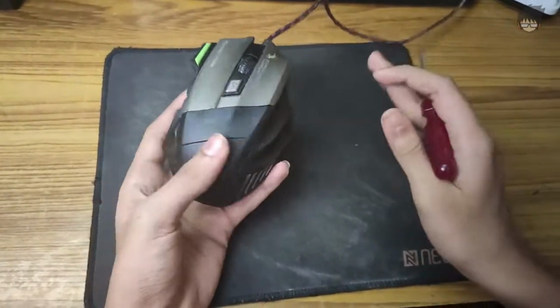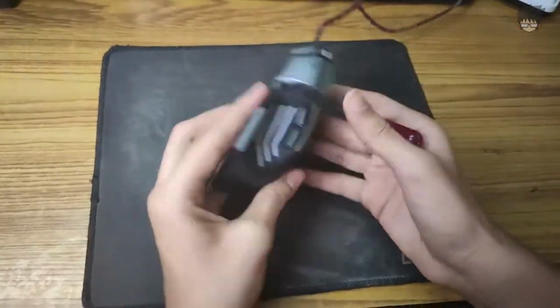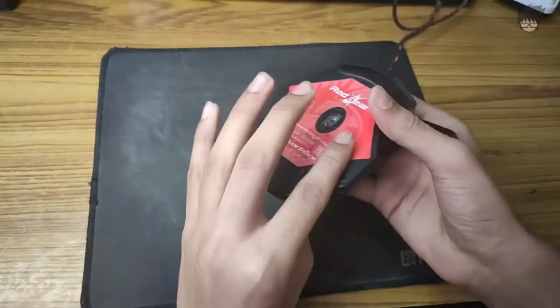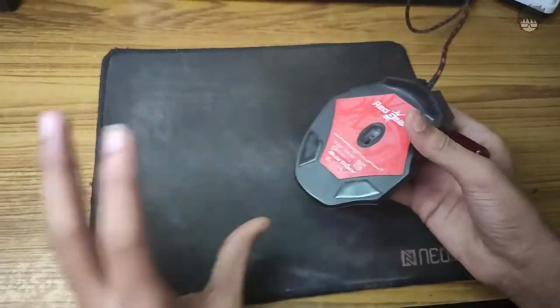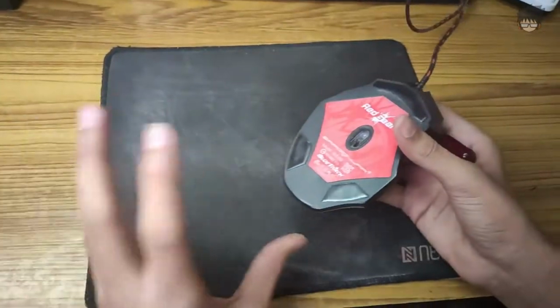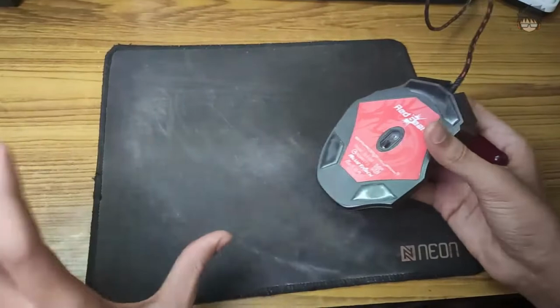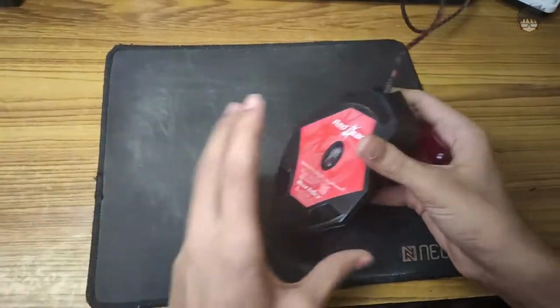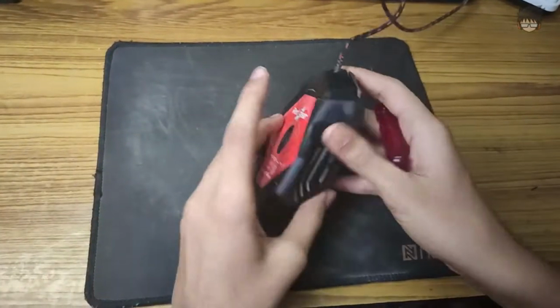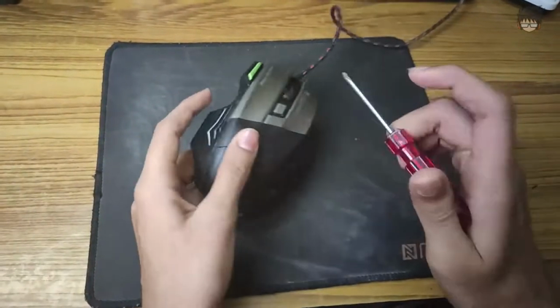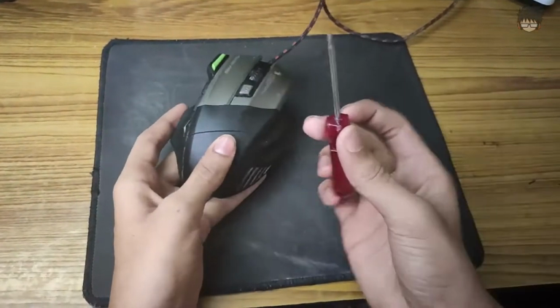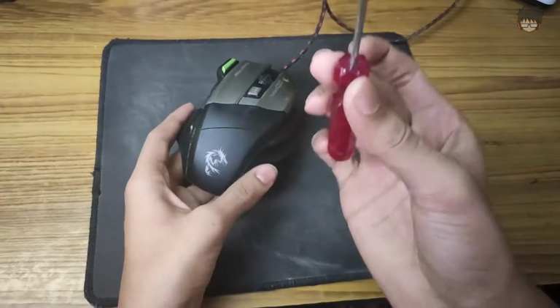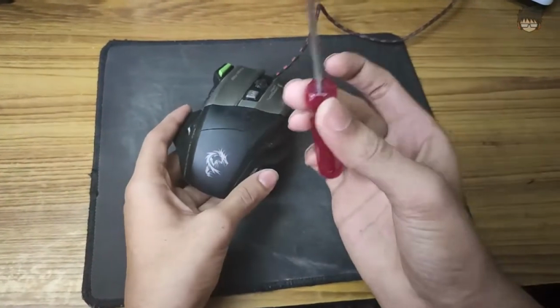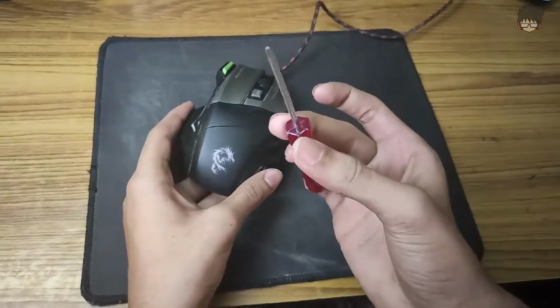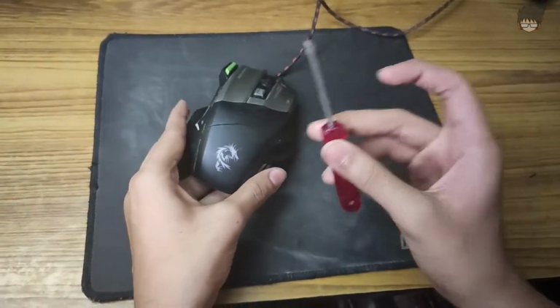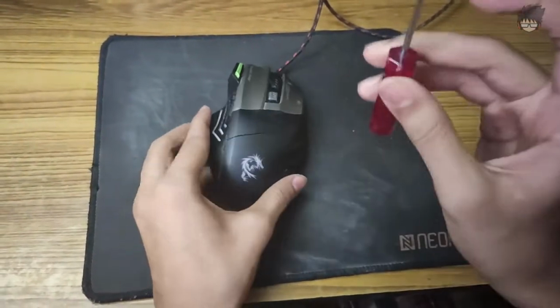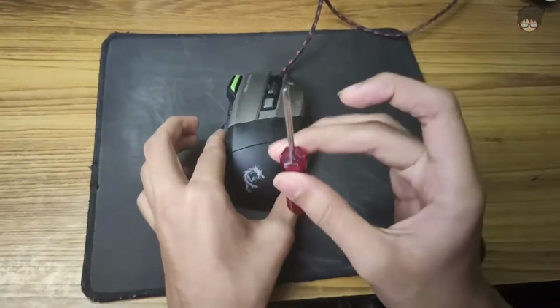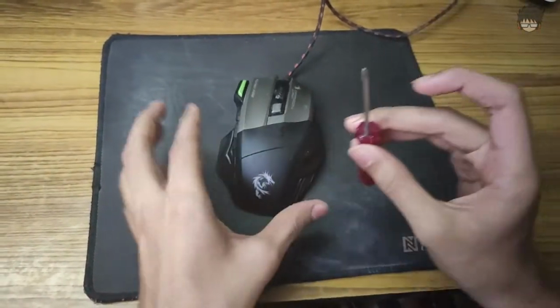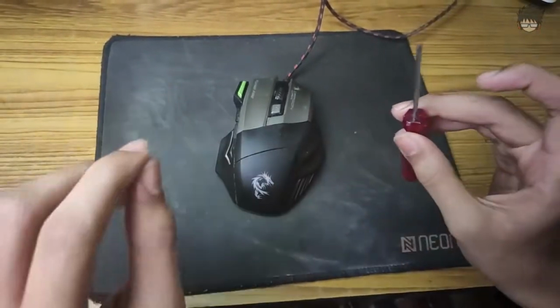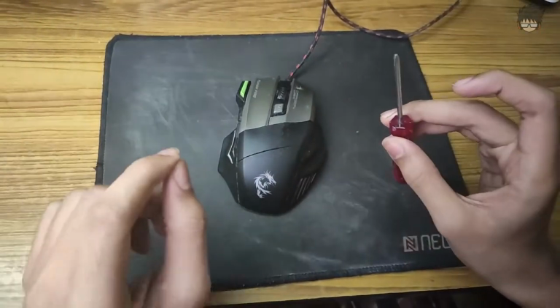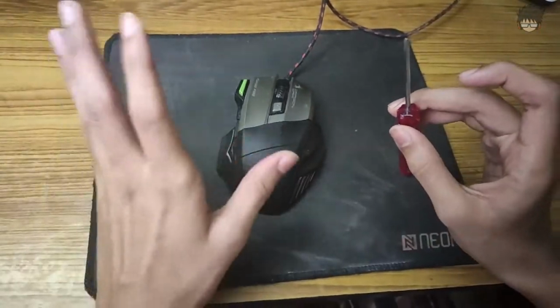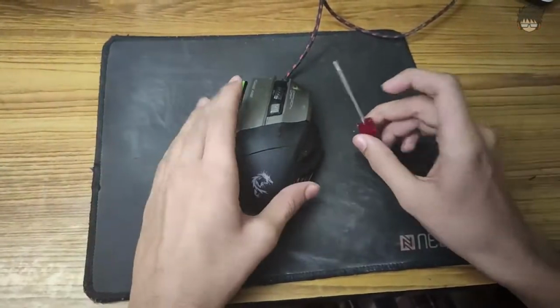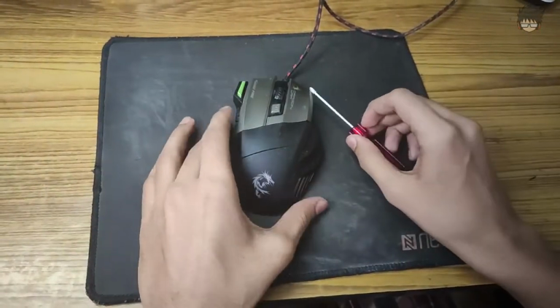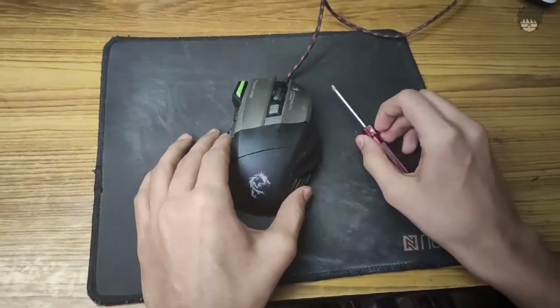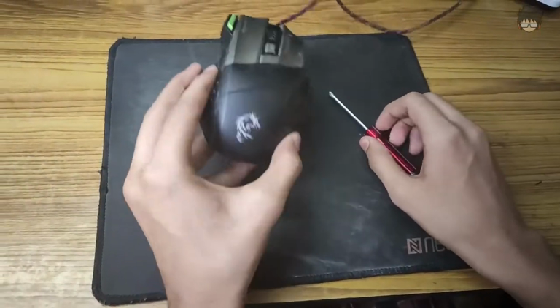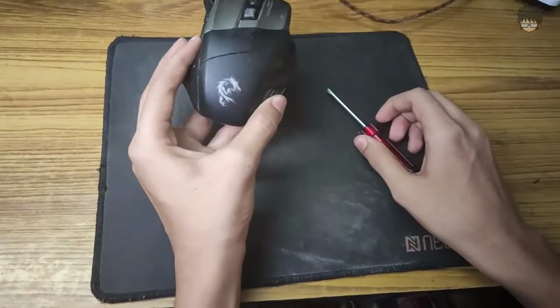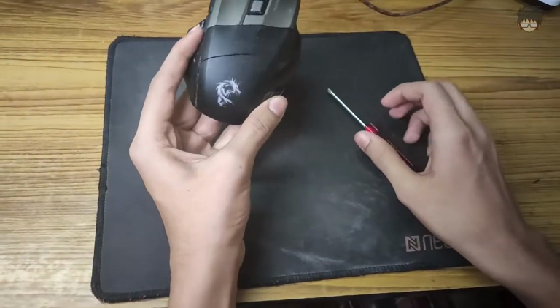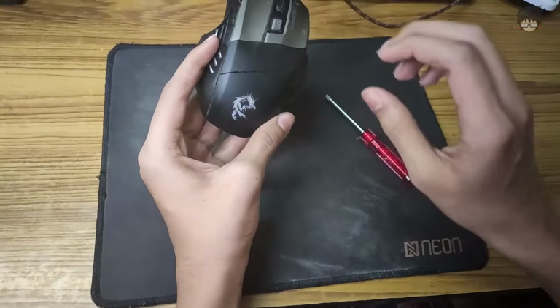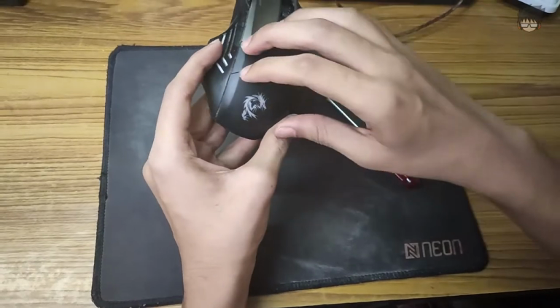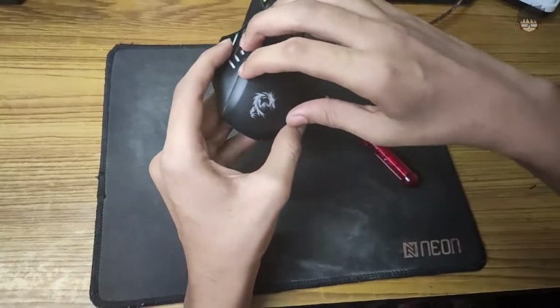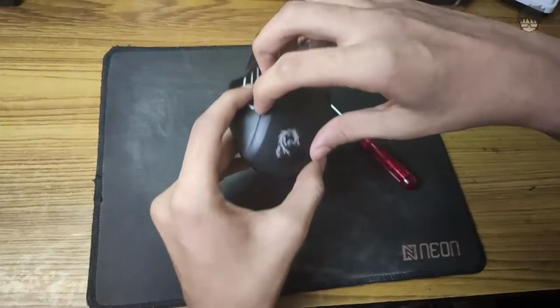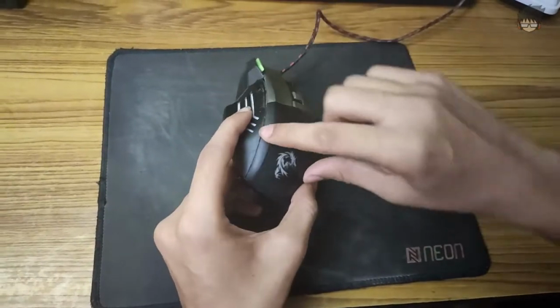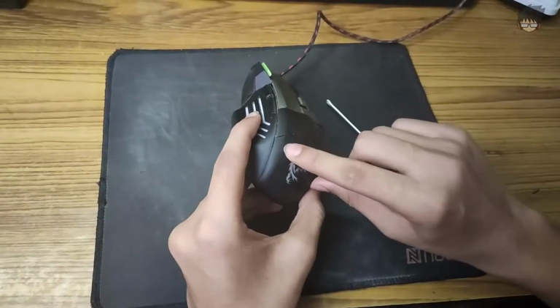You guys don't have to remove all these stuff. You just need one screwdriver. You are going to do one screw only and I will just guide you through what is going to happen.